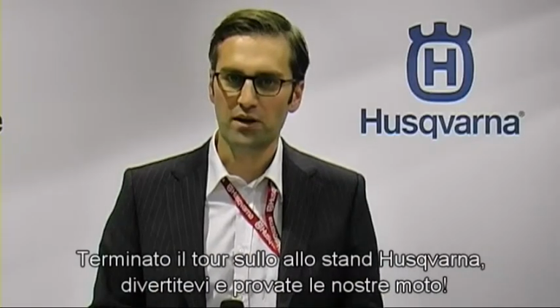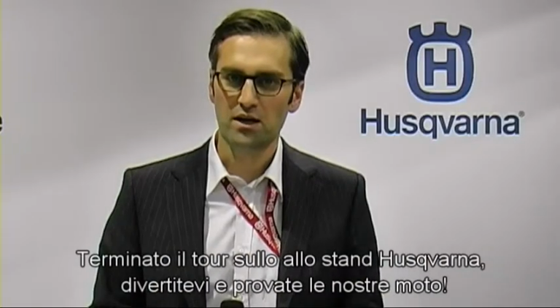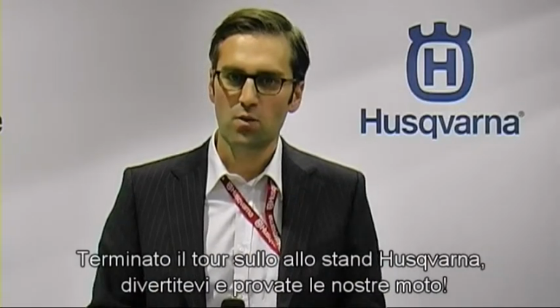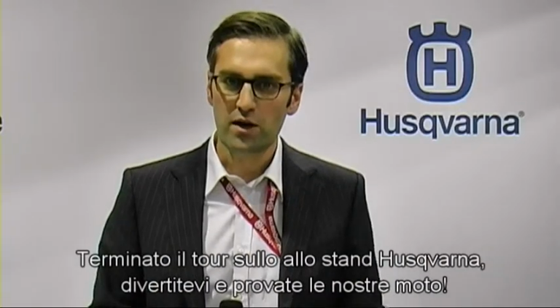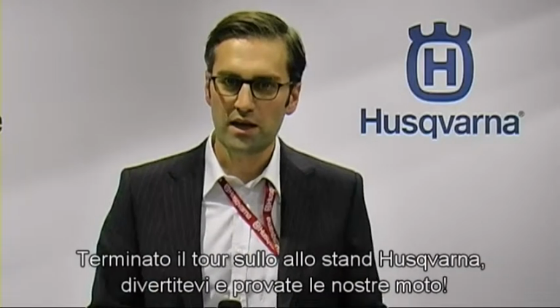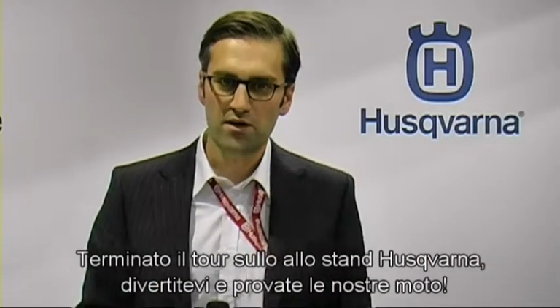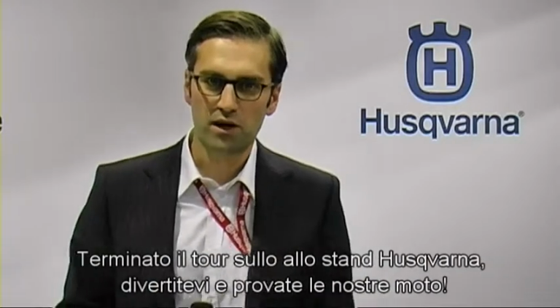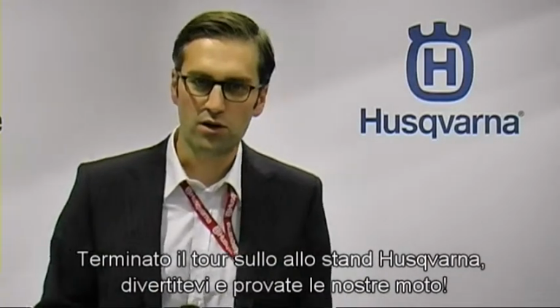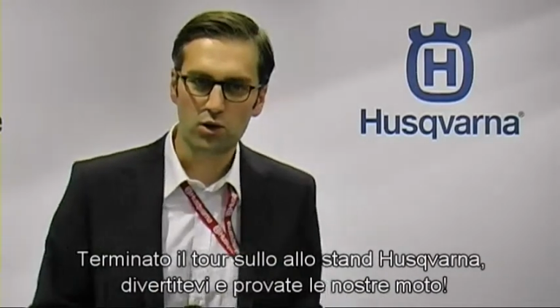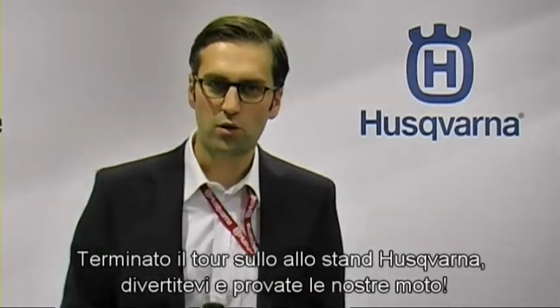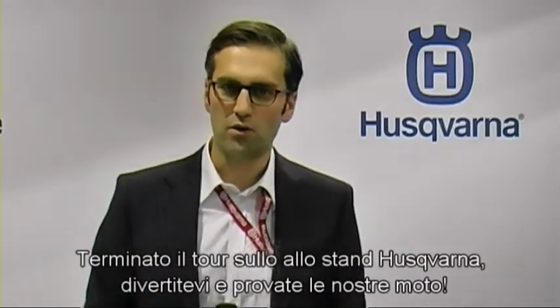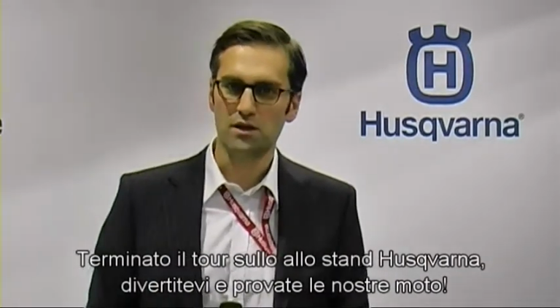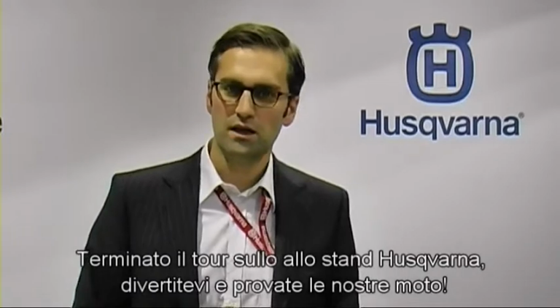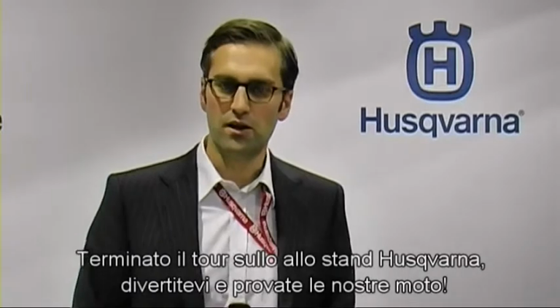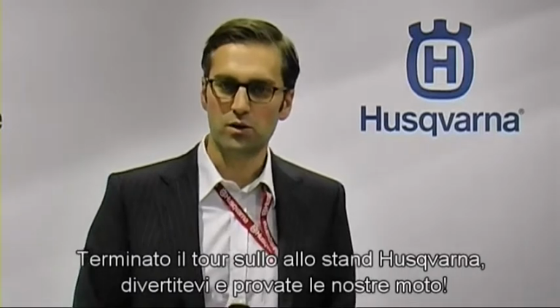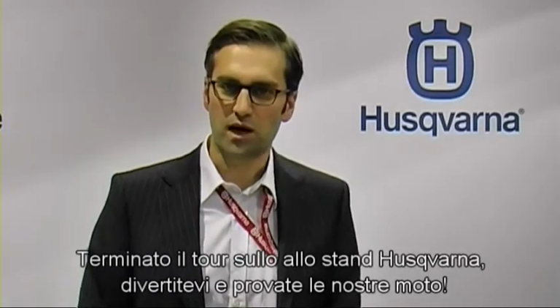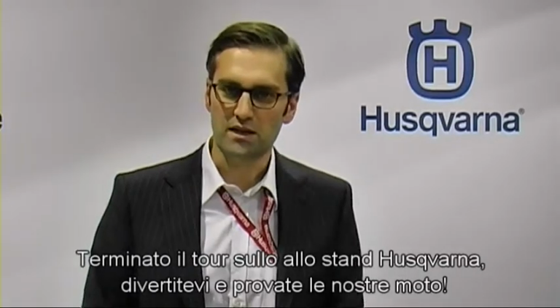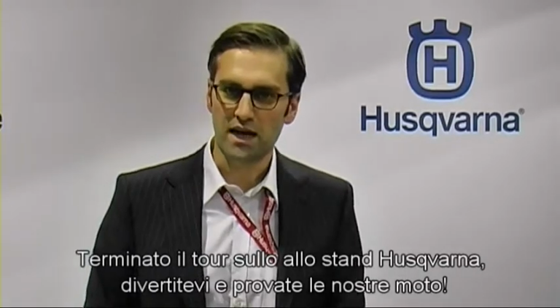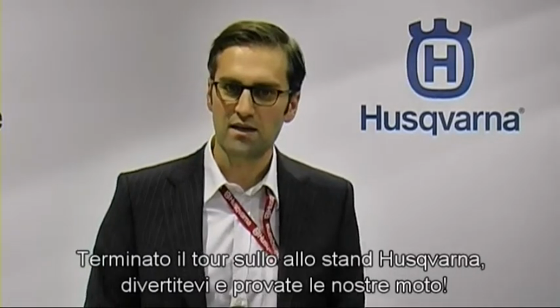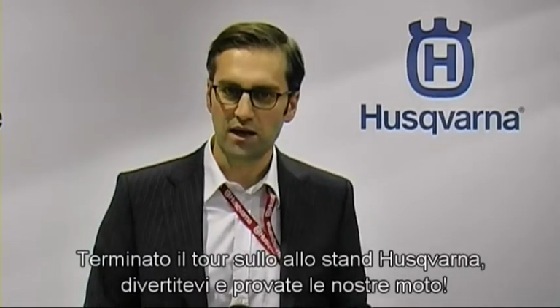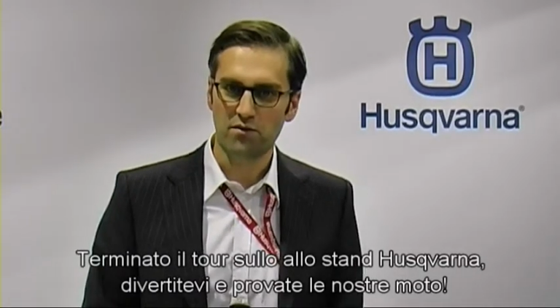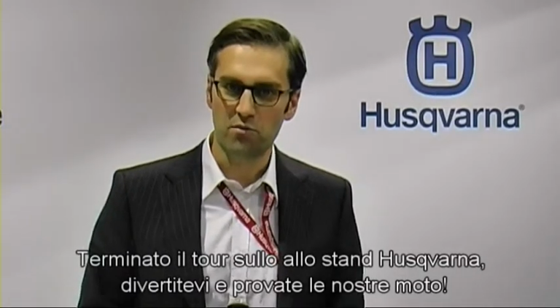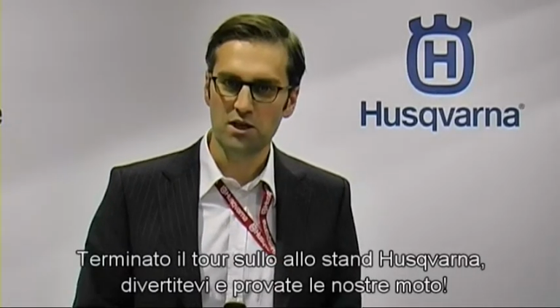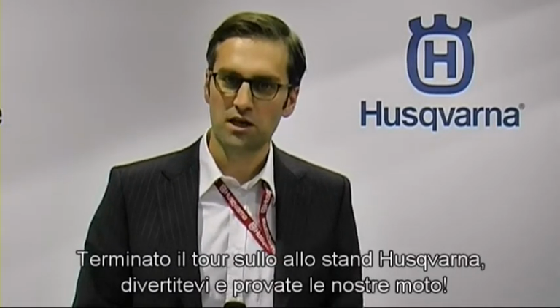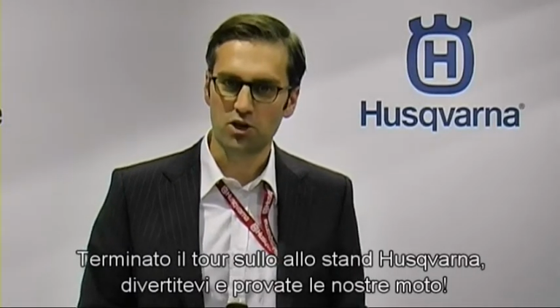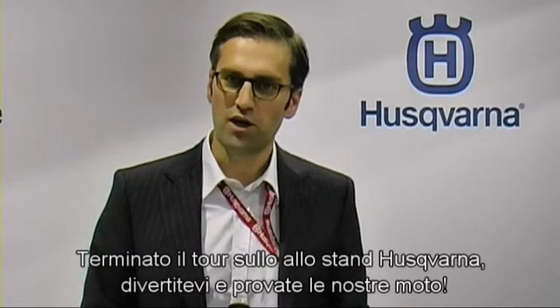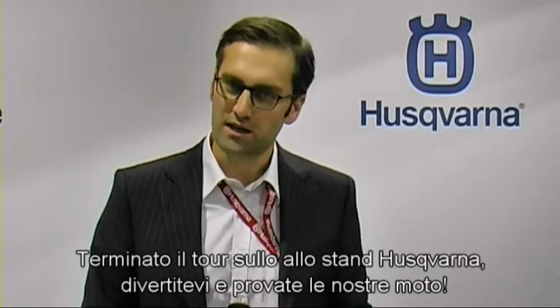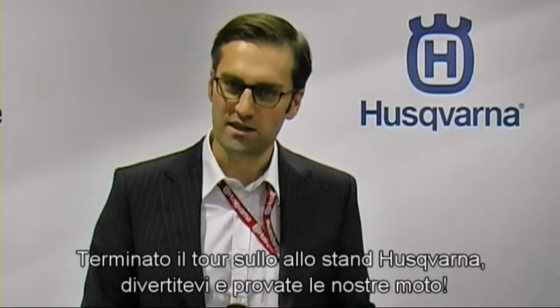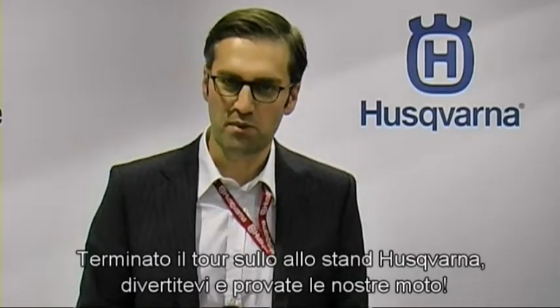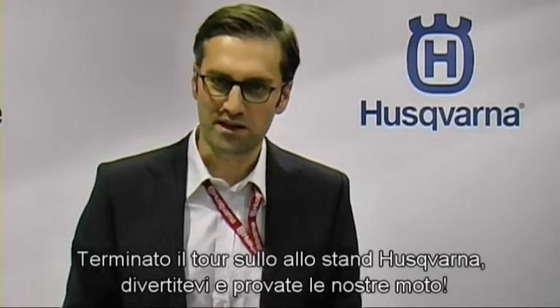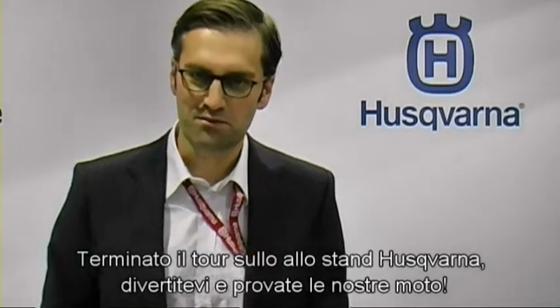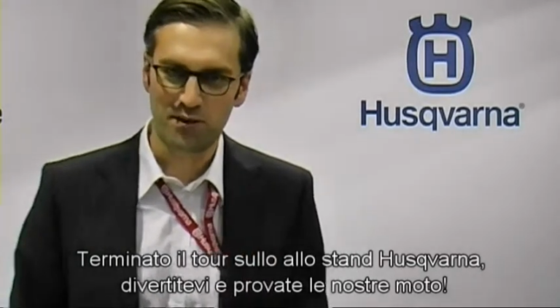I think we are at the end of our tour around the Husqvarna stand. Thank you very much — enjoy and test the bikes. Bye-bye.